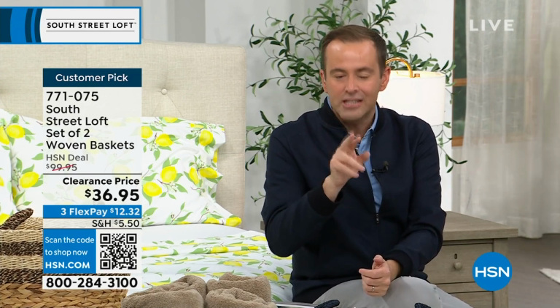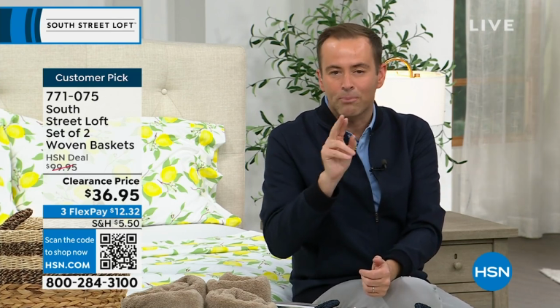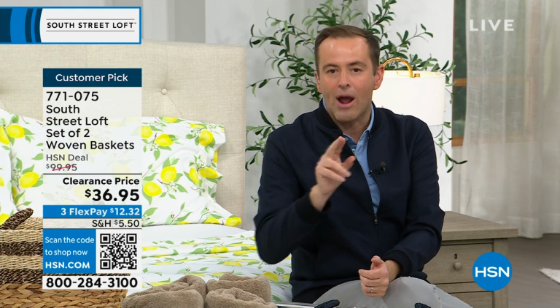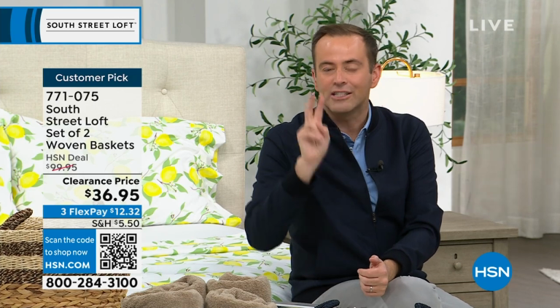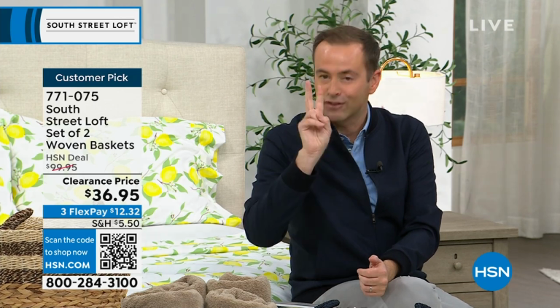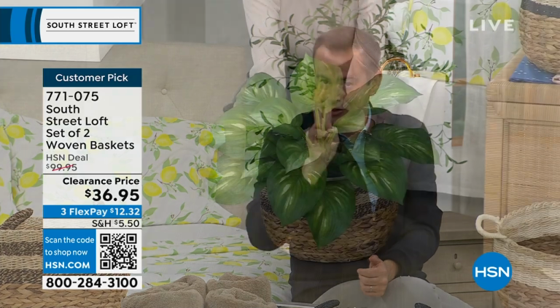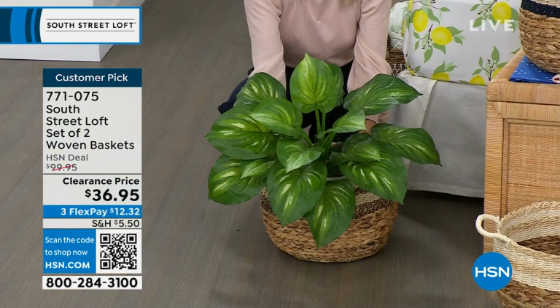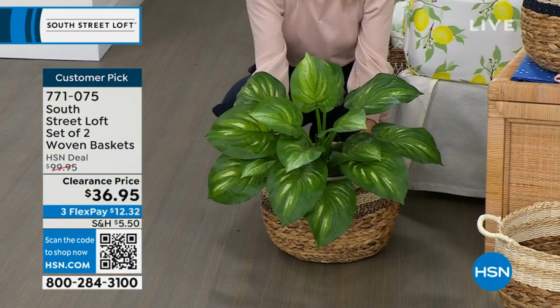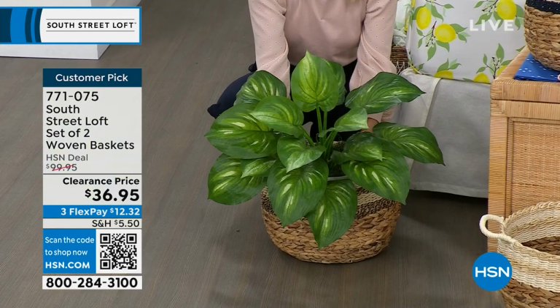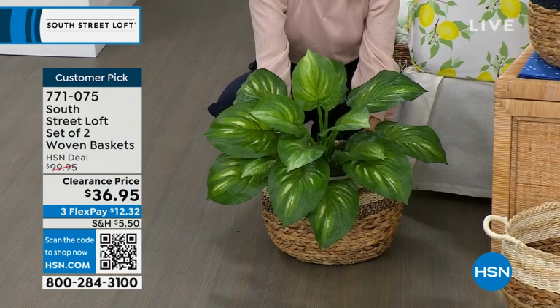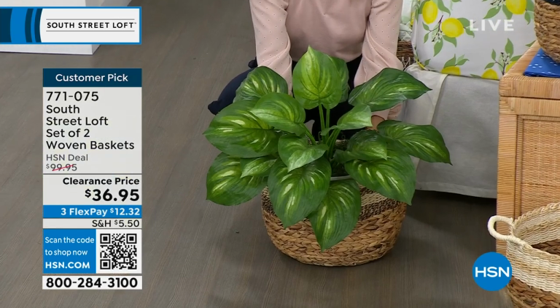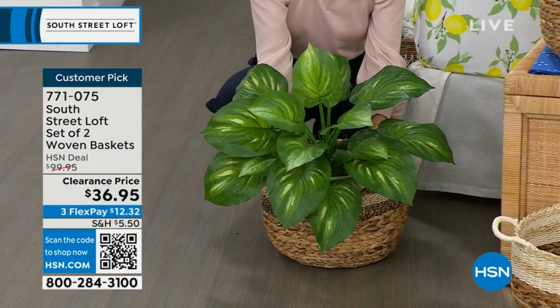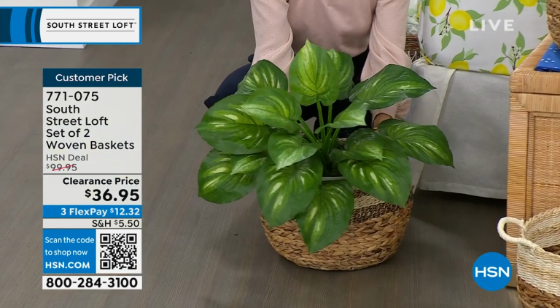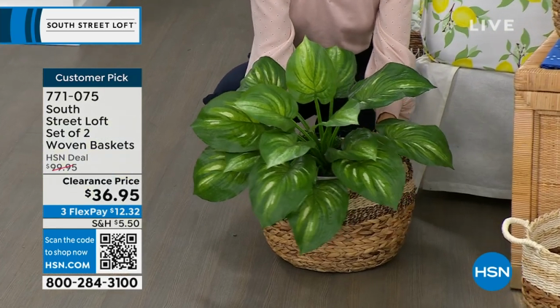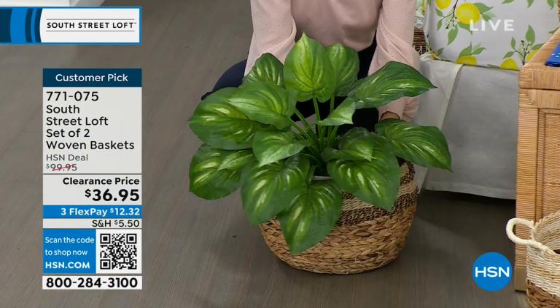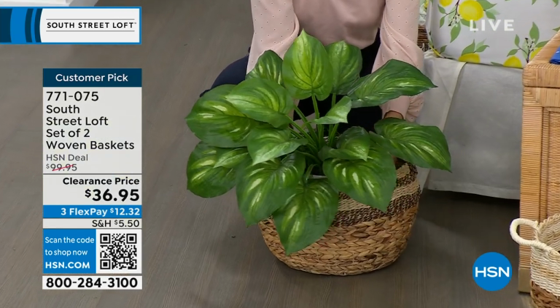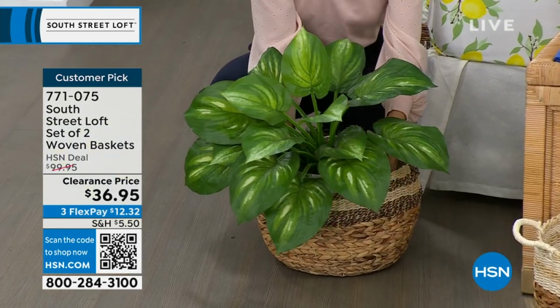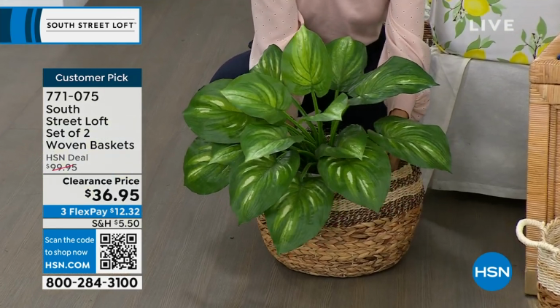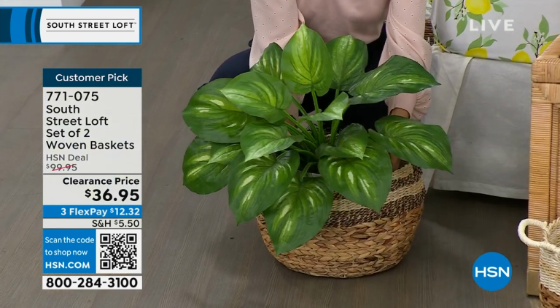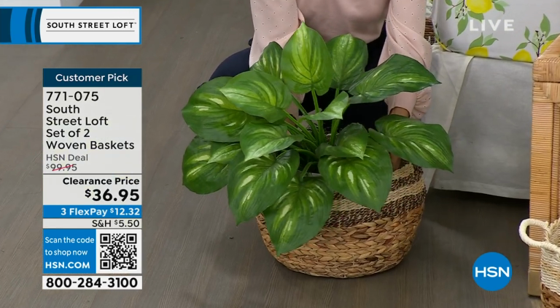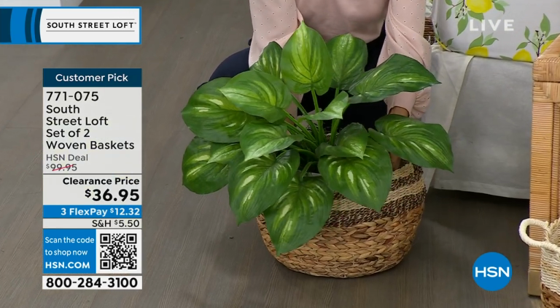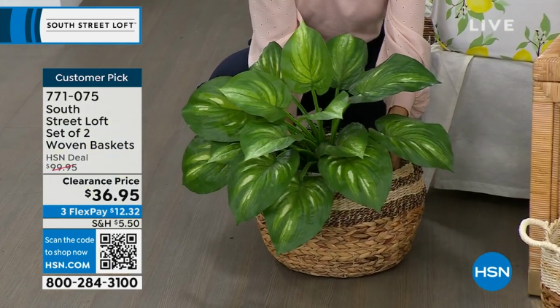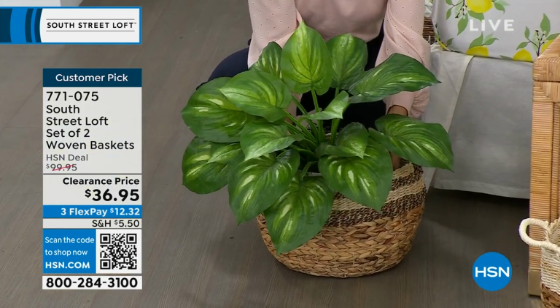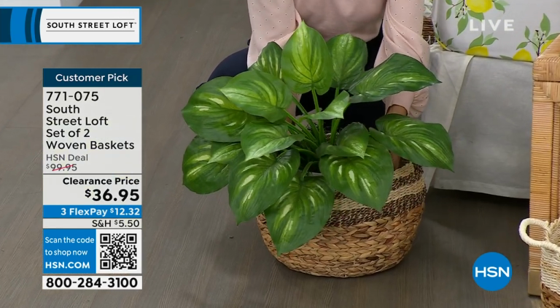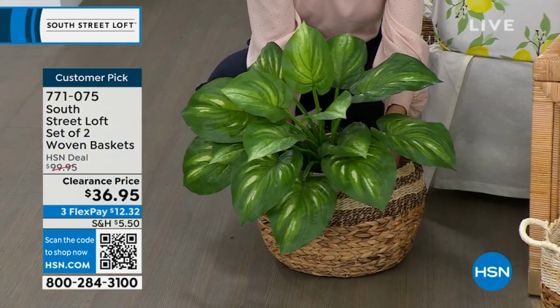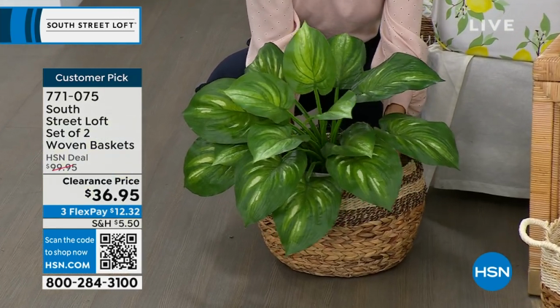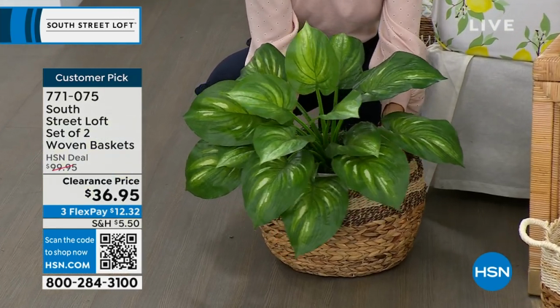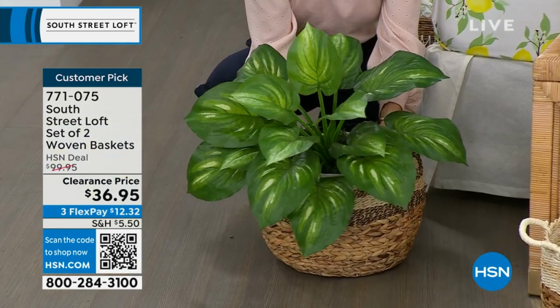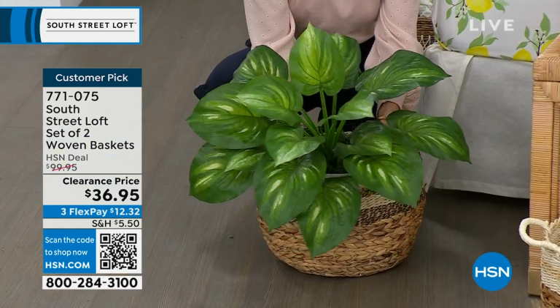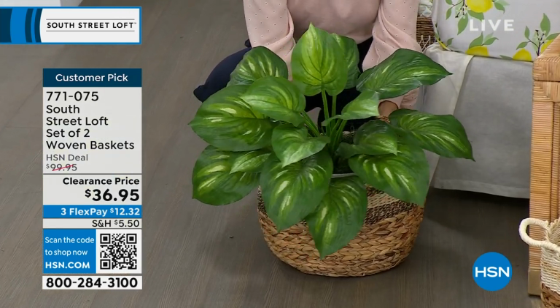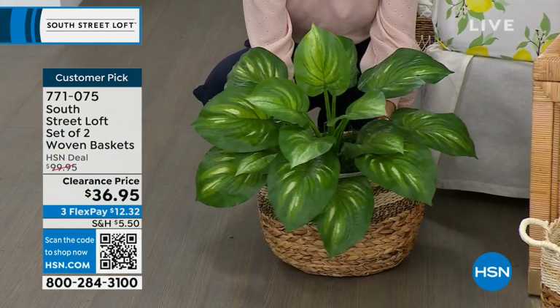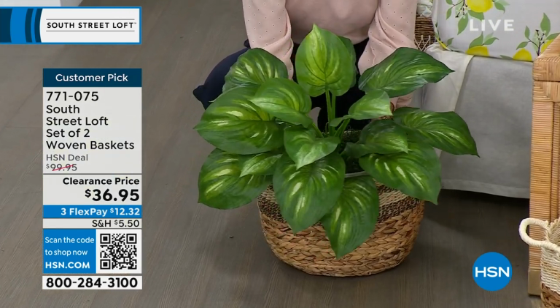This price is for two of them. Normally it's $100 — we're at $36.95 for two.